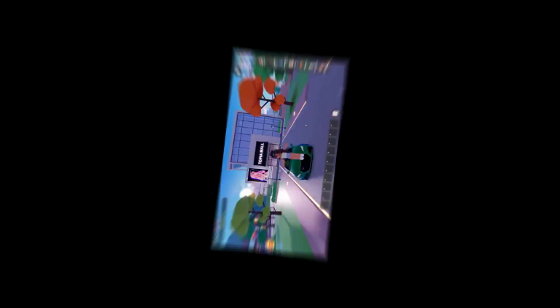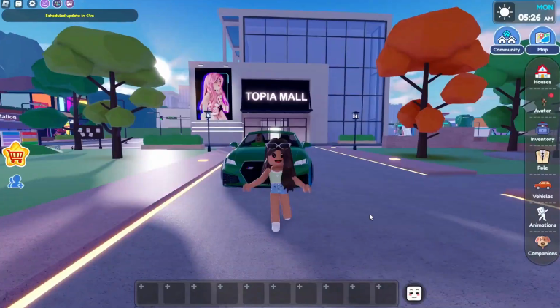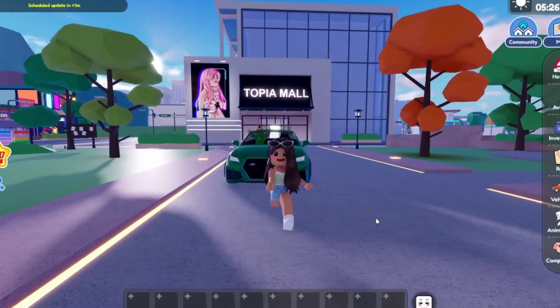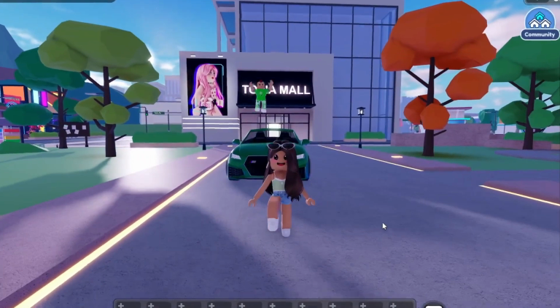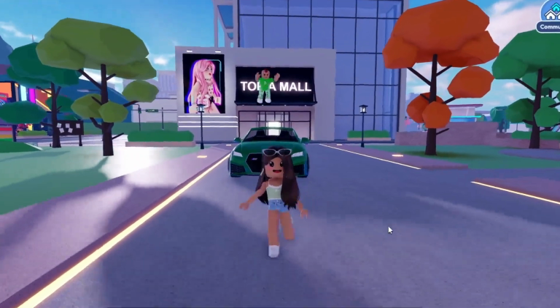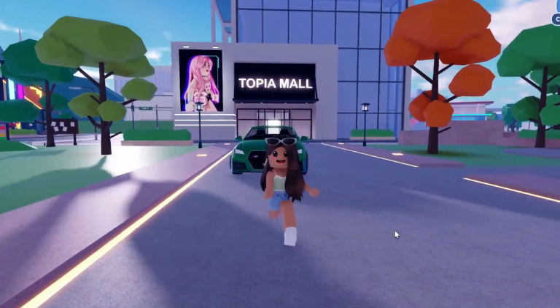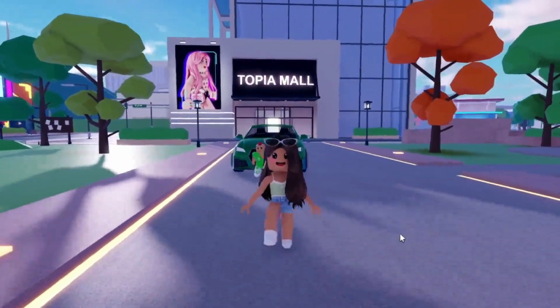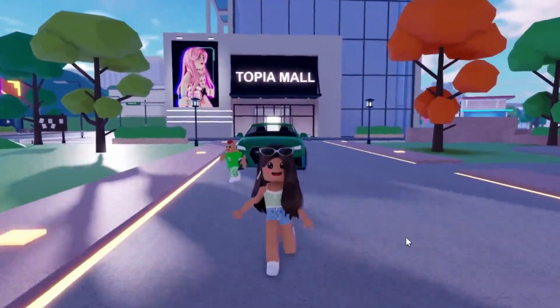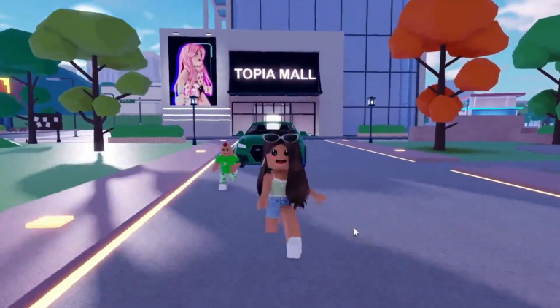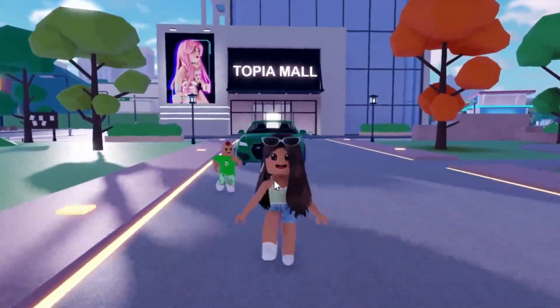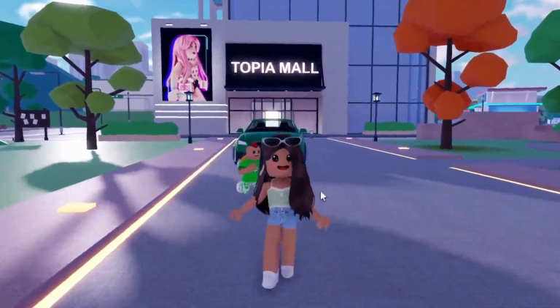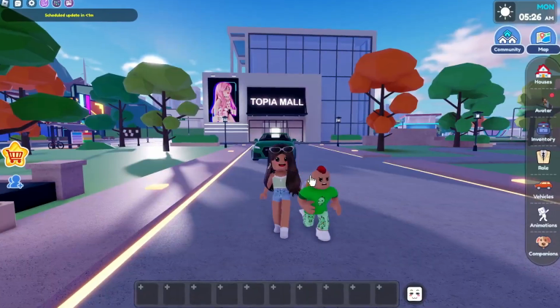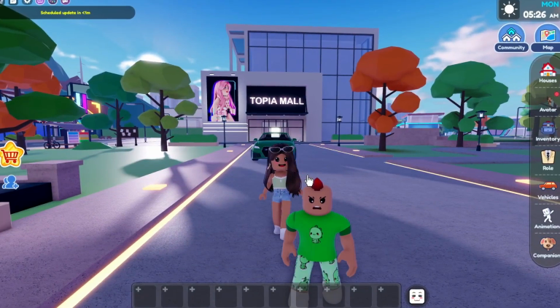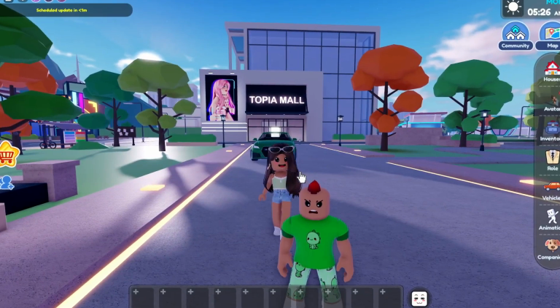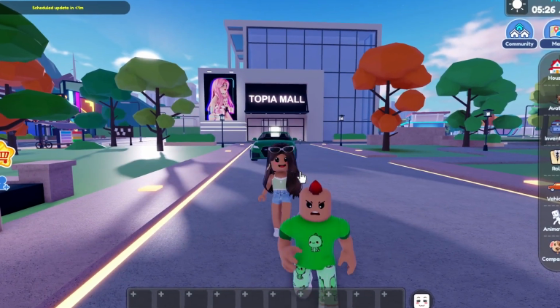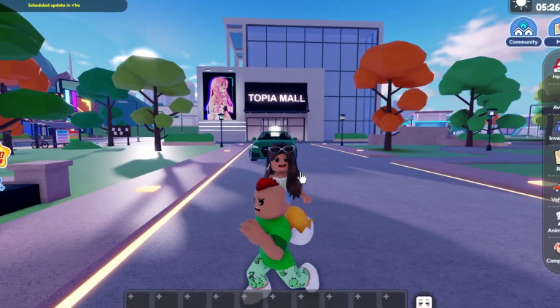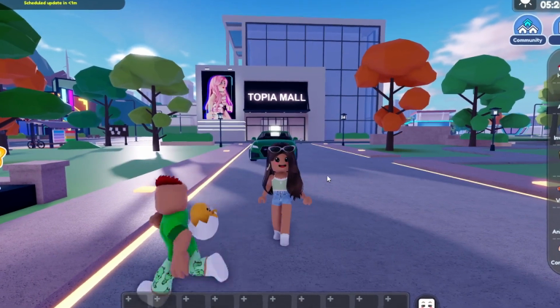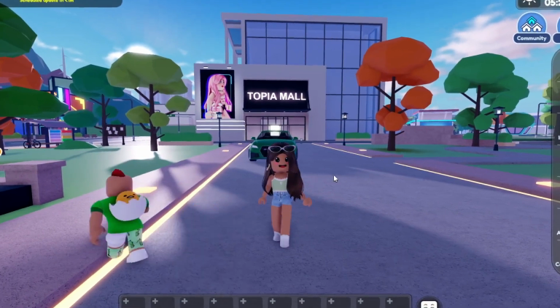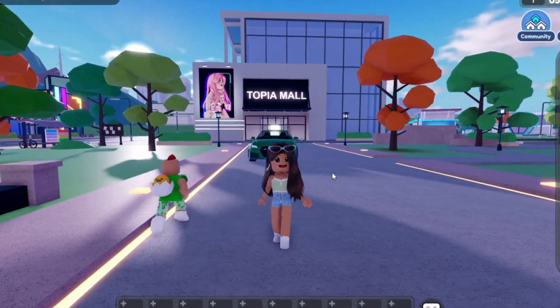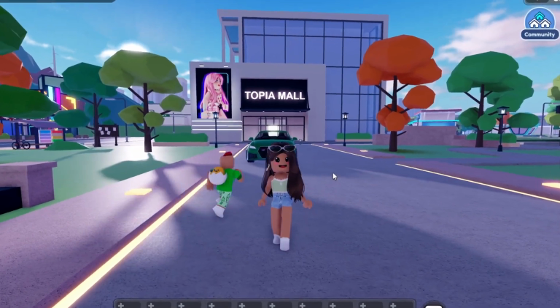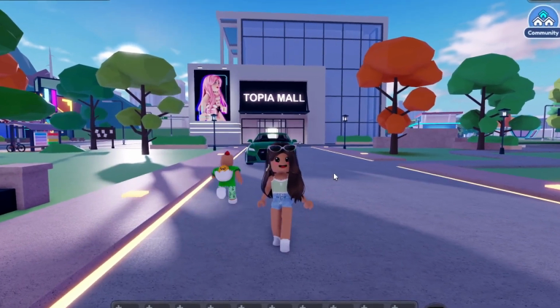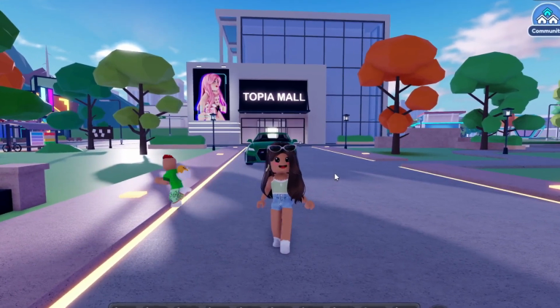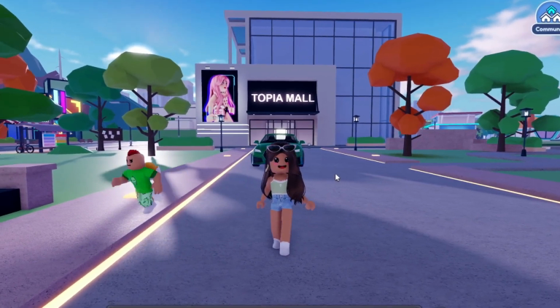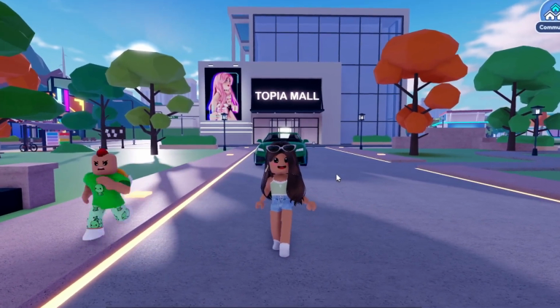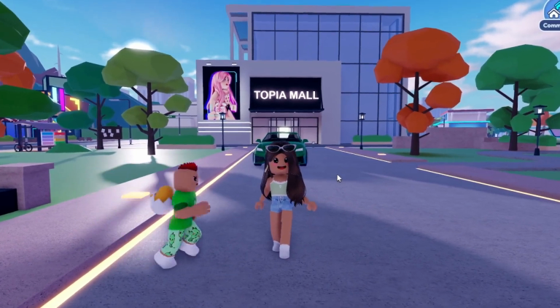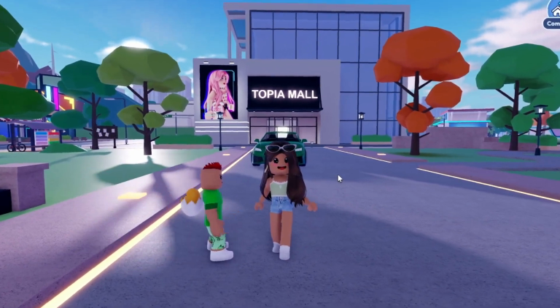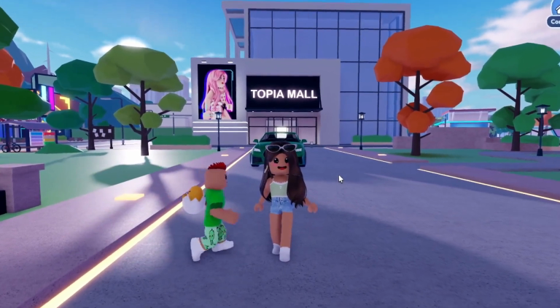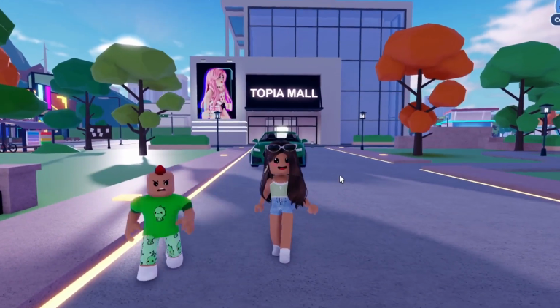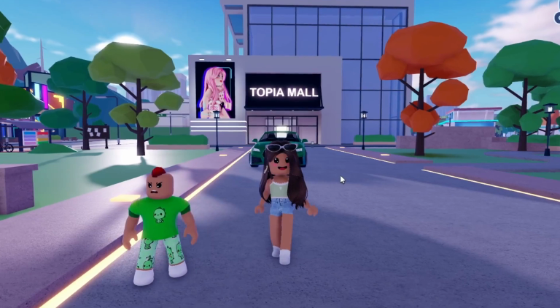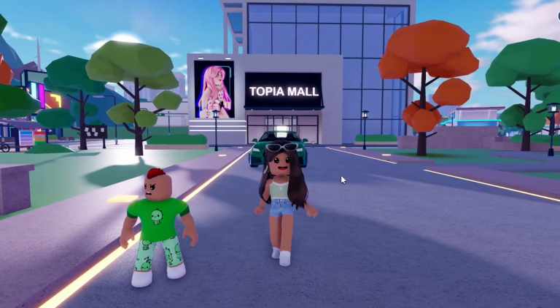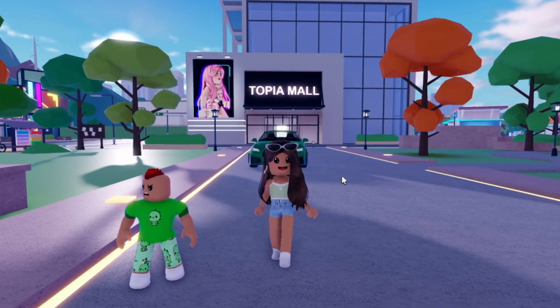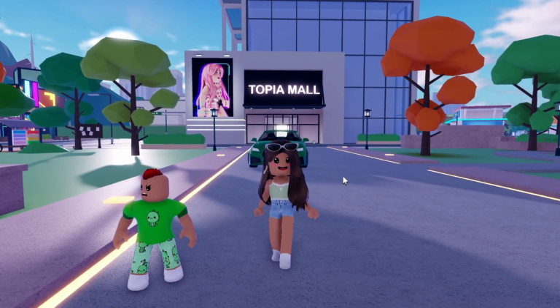Today we're looking at the new update. In this update, they added the new L'Oreal Paris countdown plus a new house.